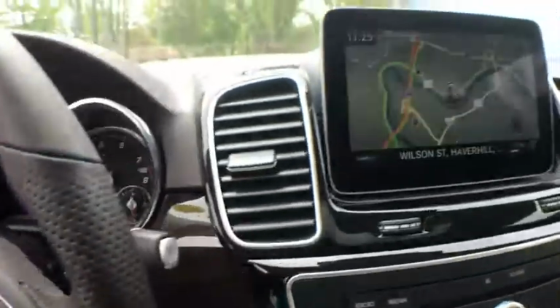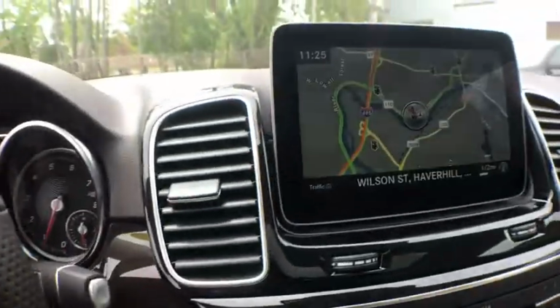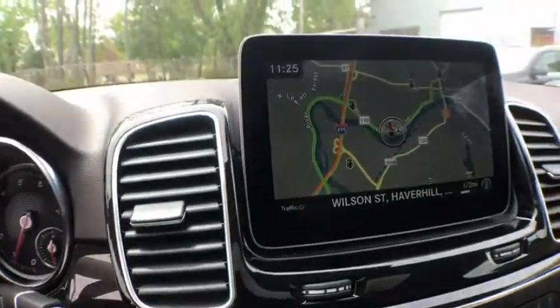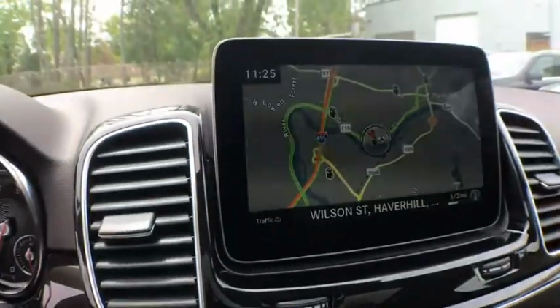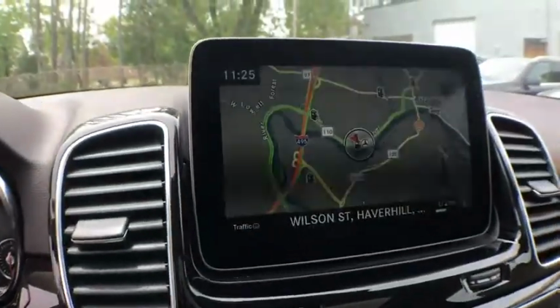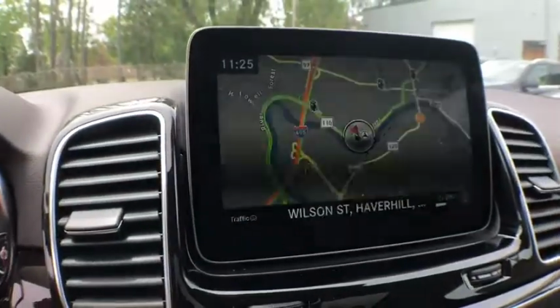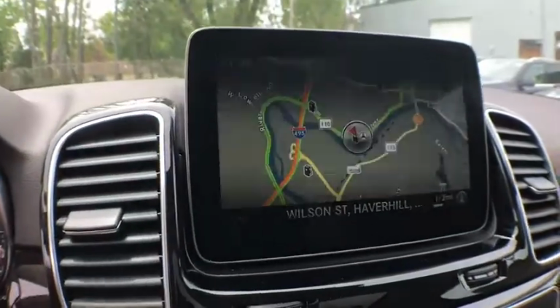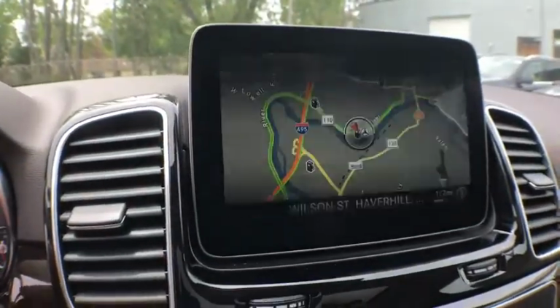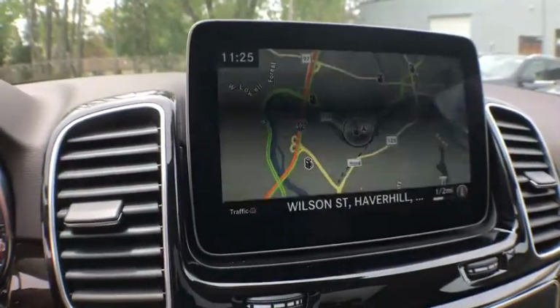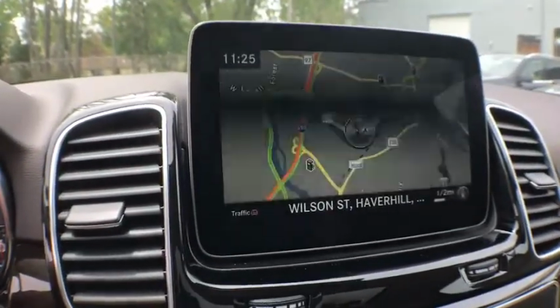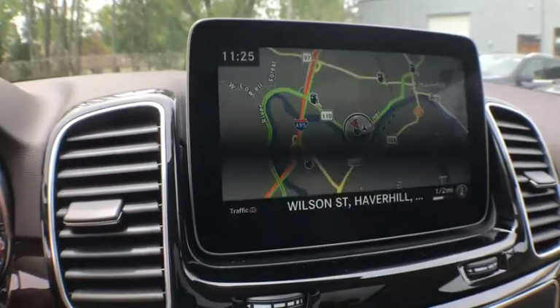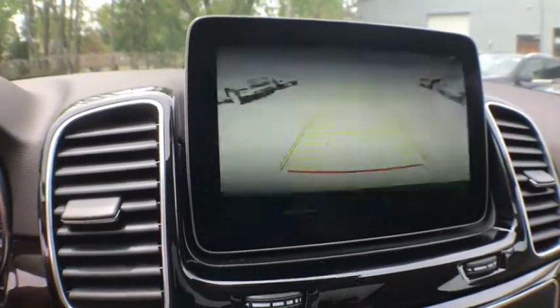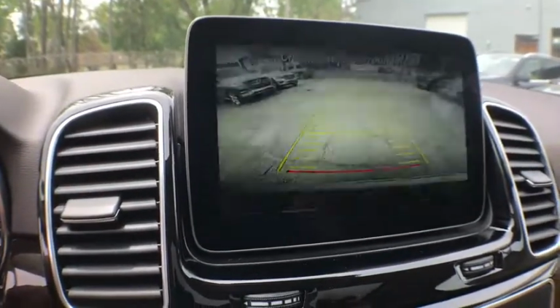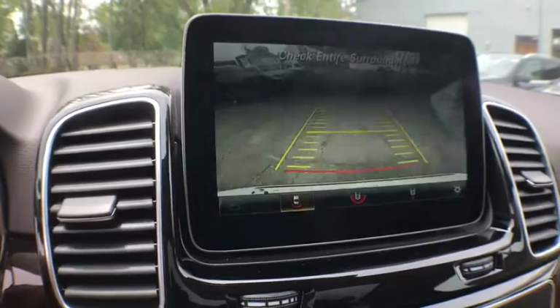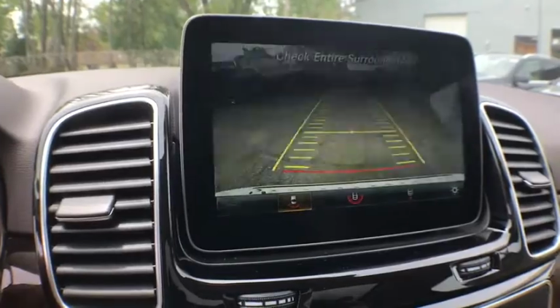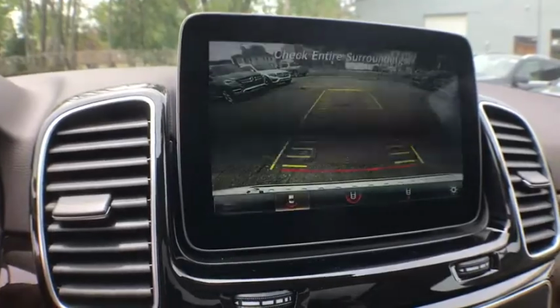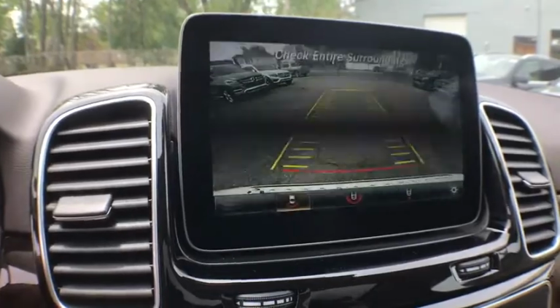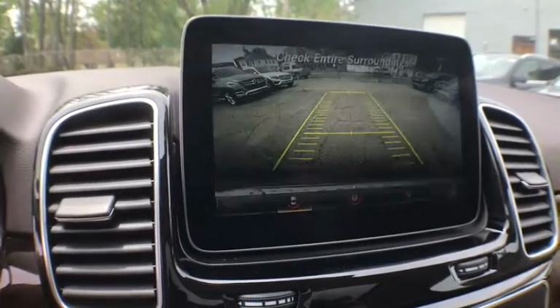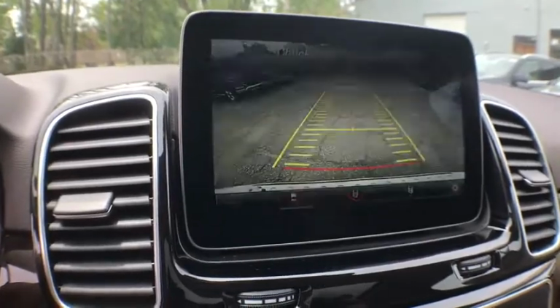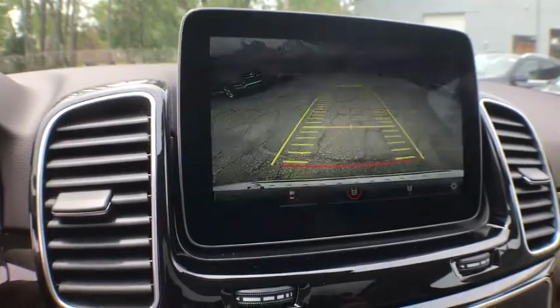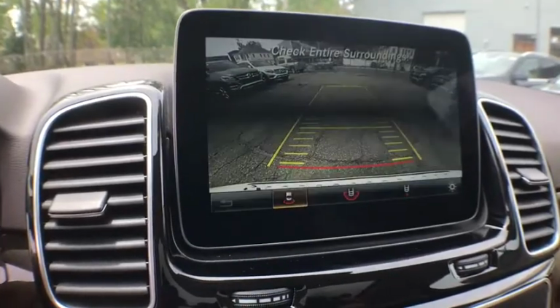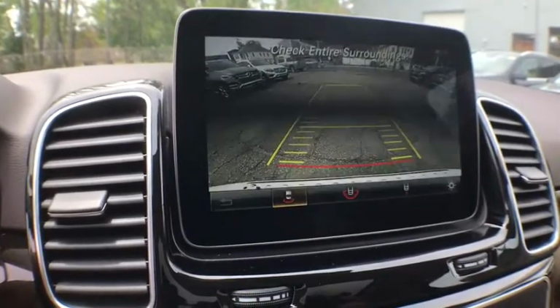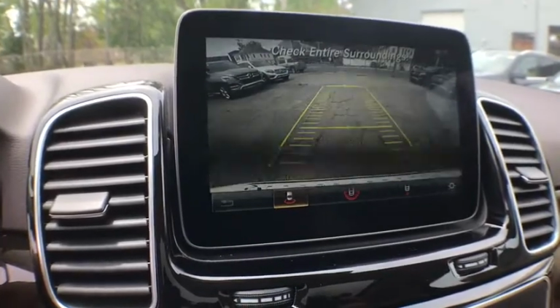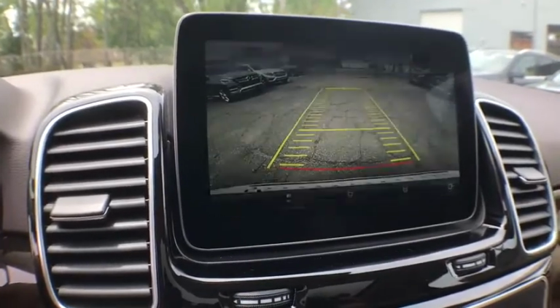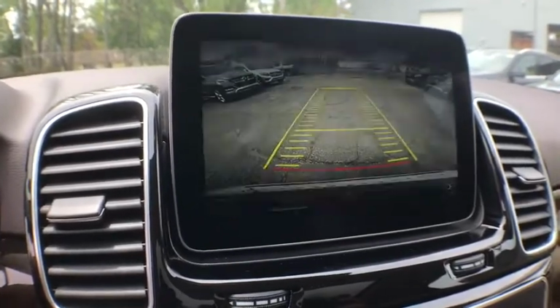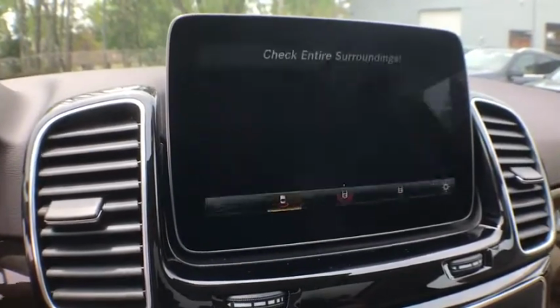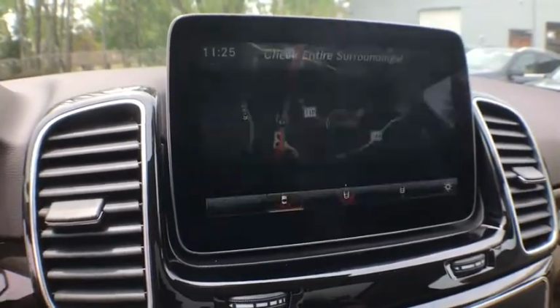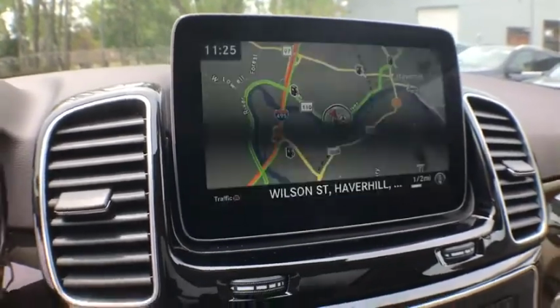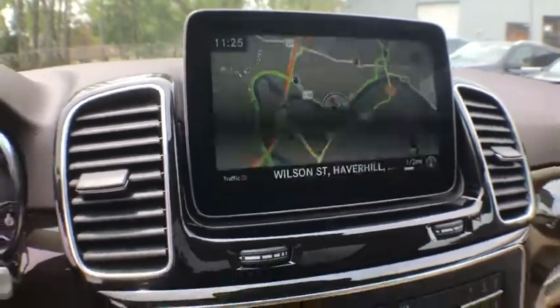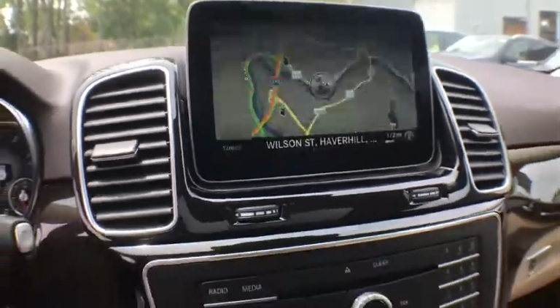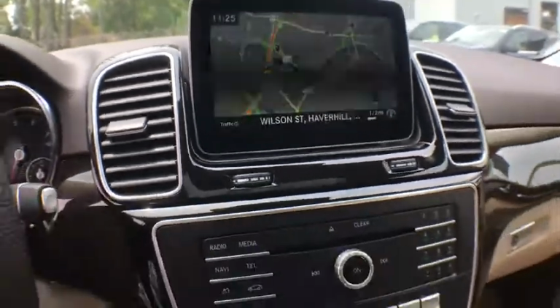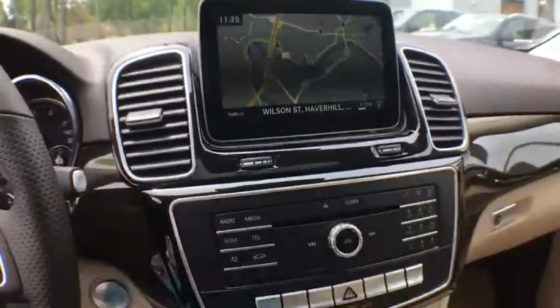Rear window defroster, compass, trip computer, CD player, tachometer, remote keyless entry, panic alarm.